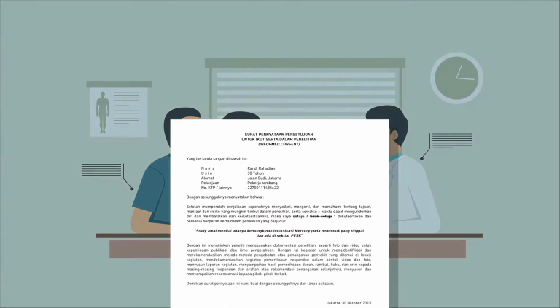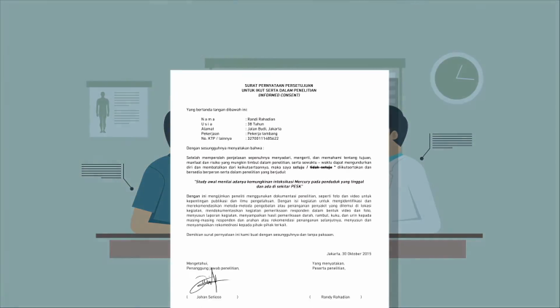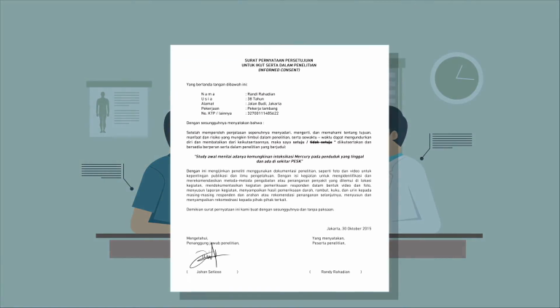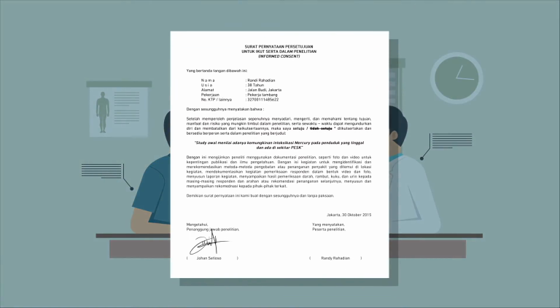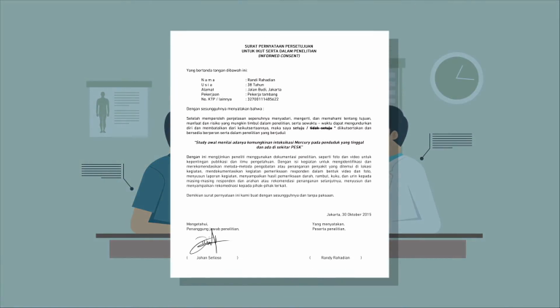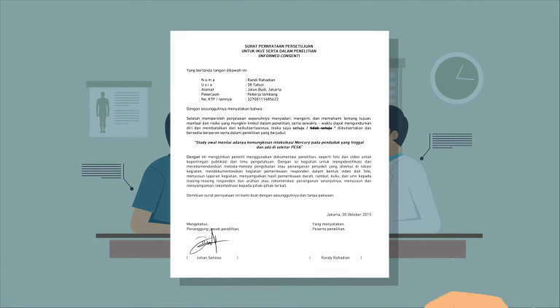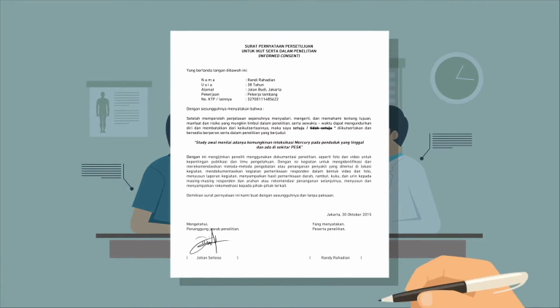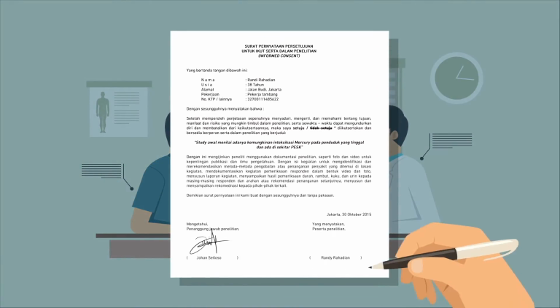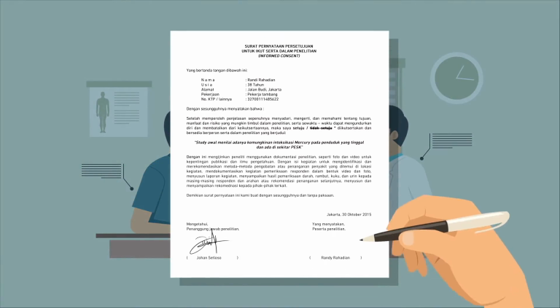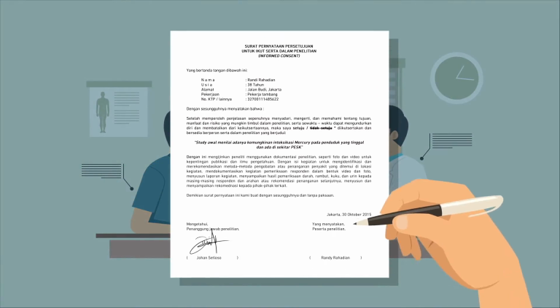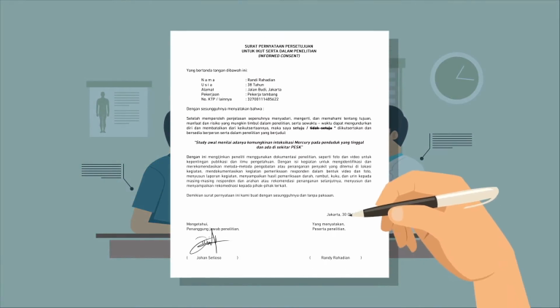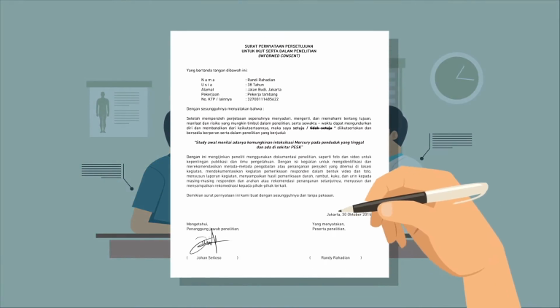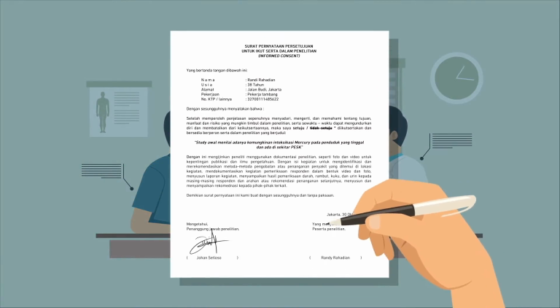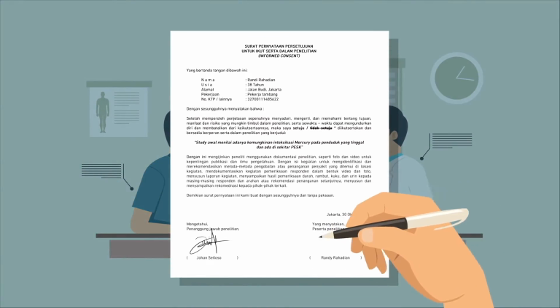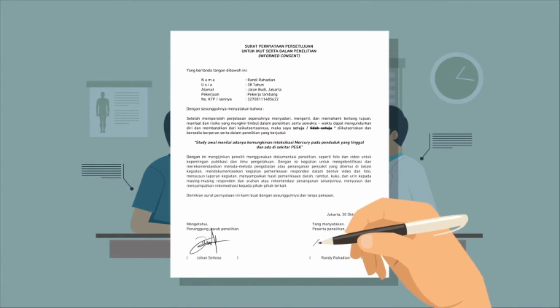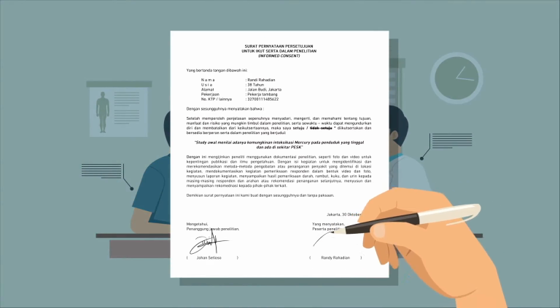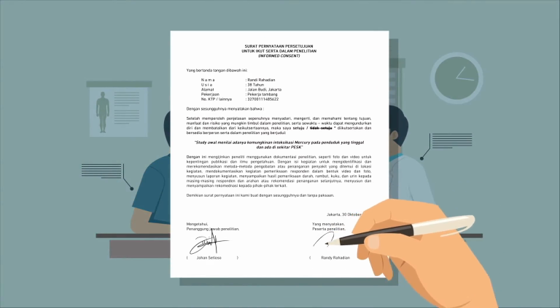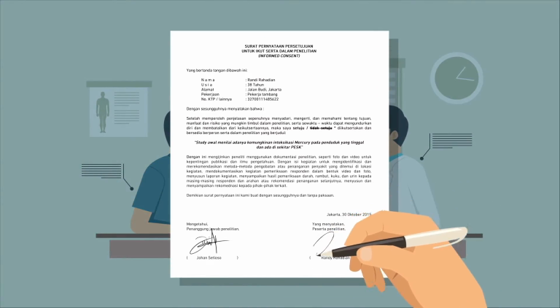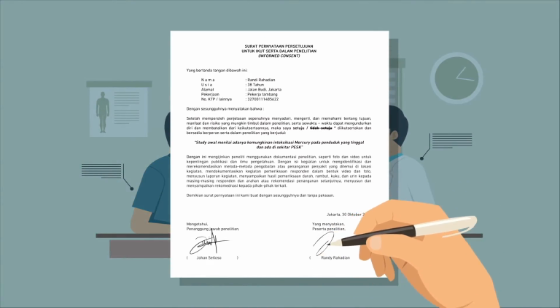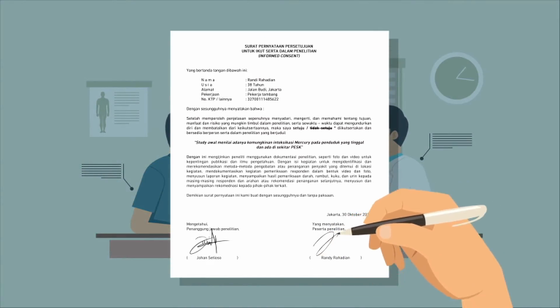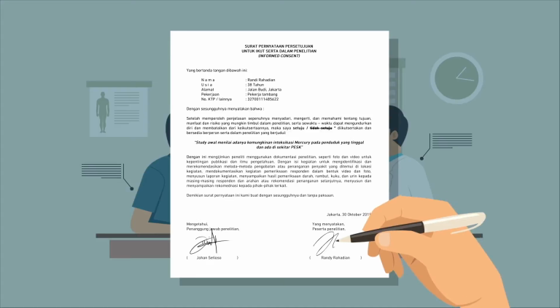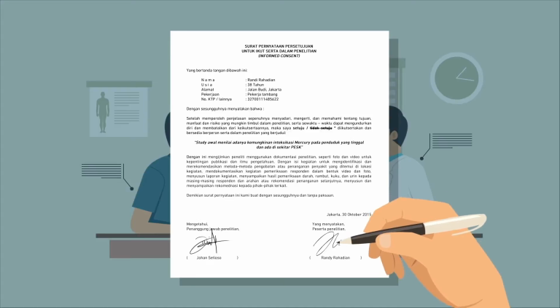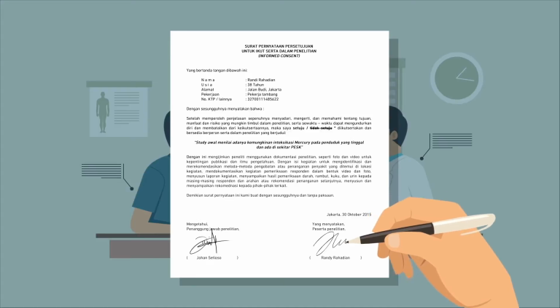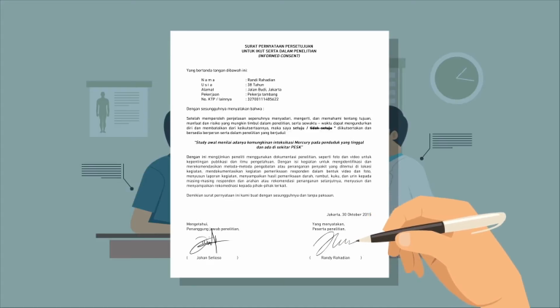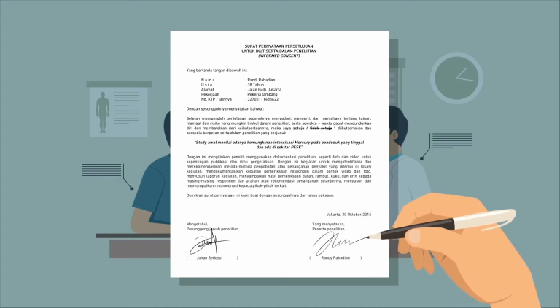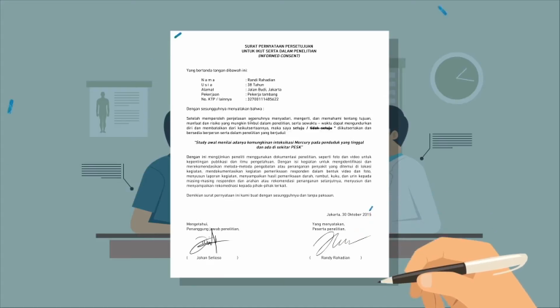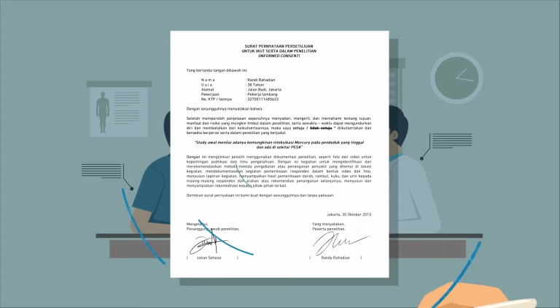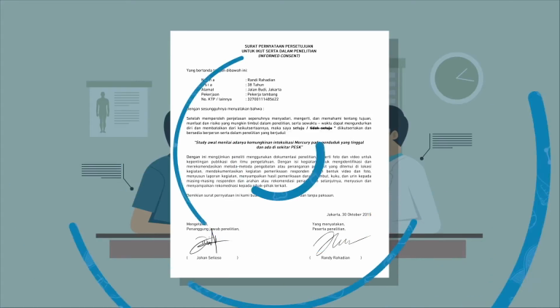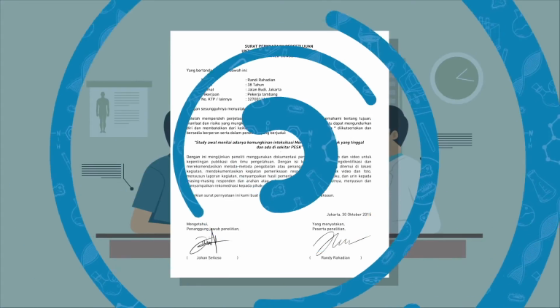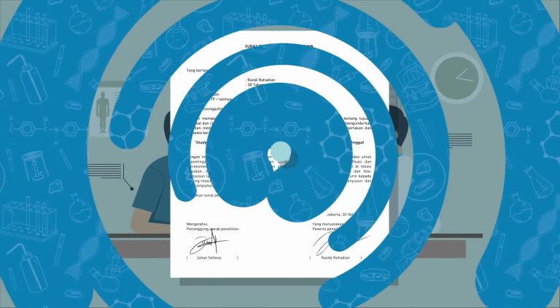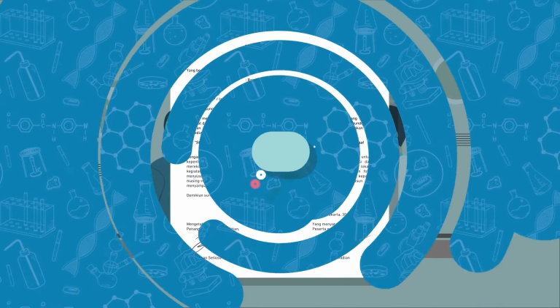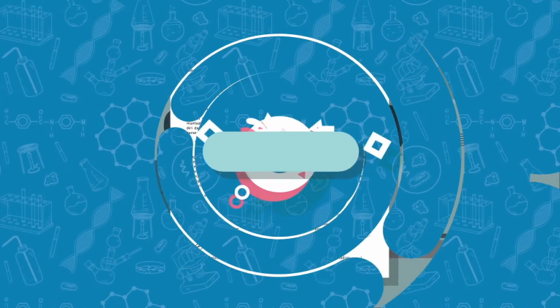Afterwards, the respondent will be approached for approval and signing of informed consent.